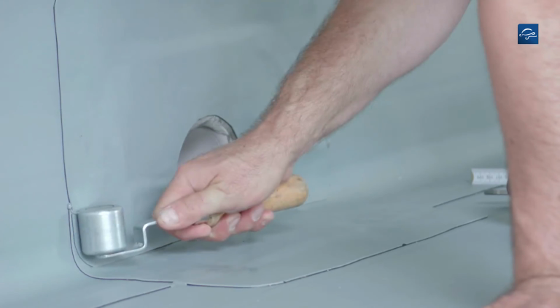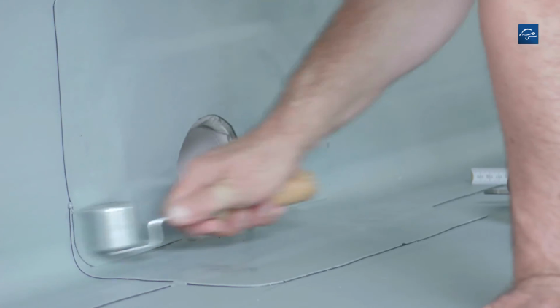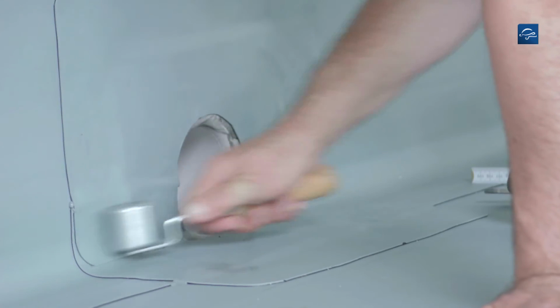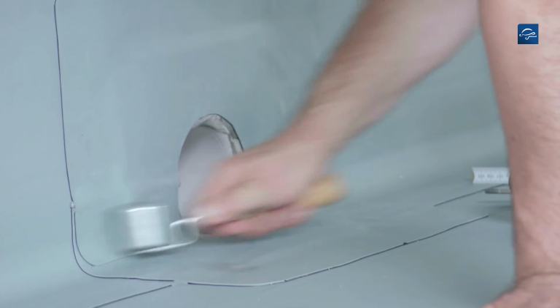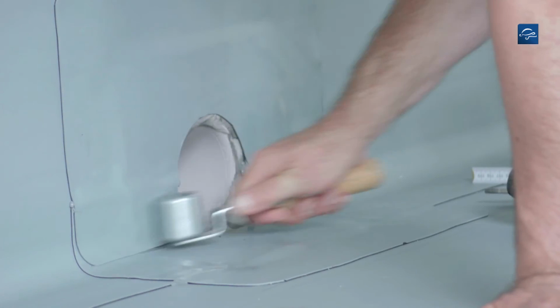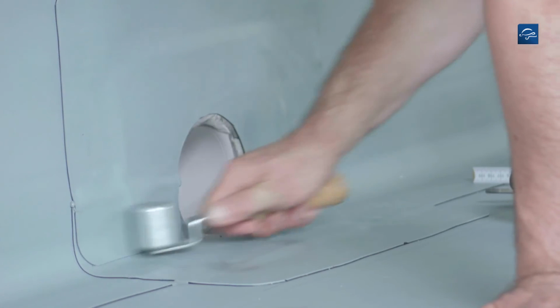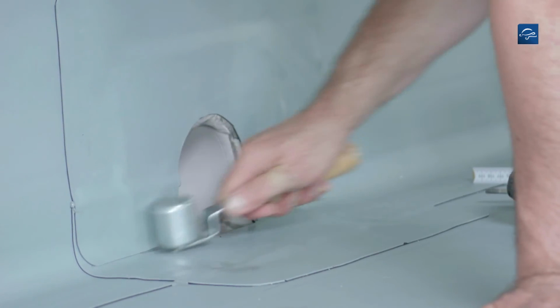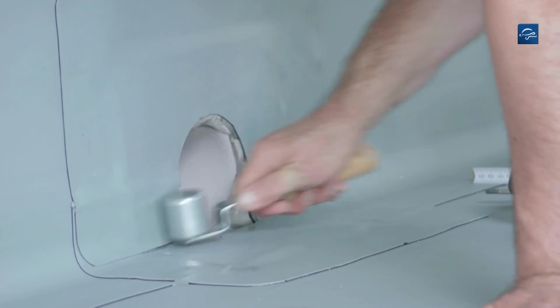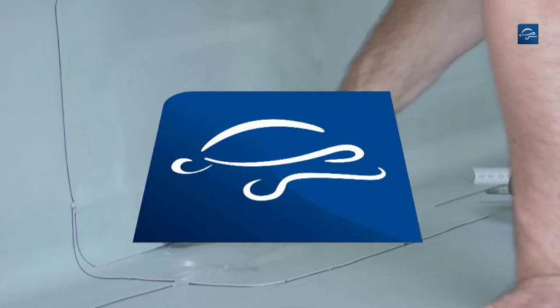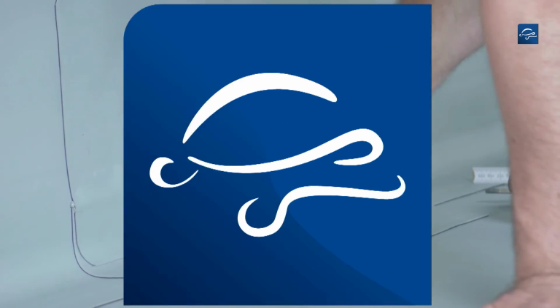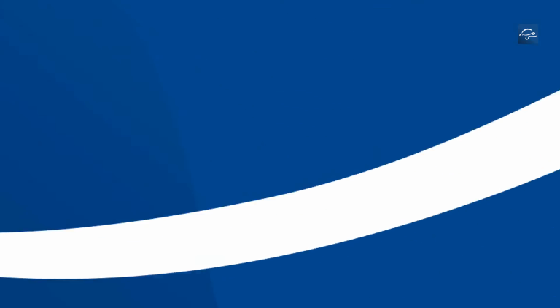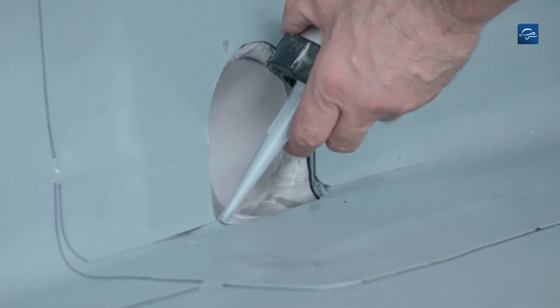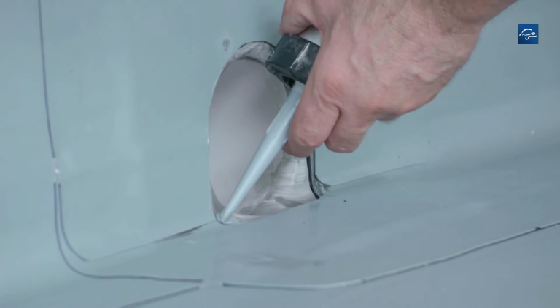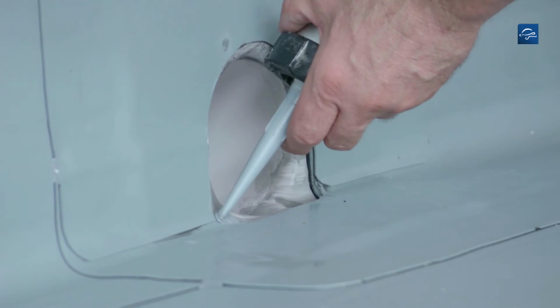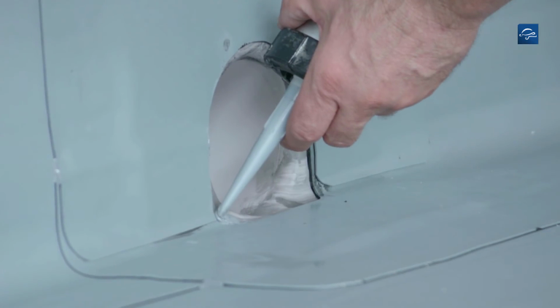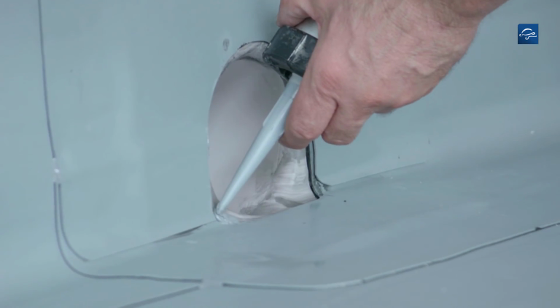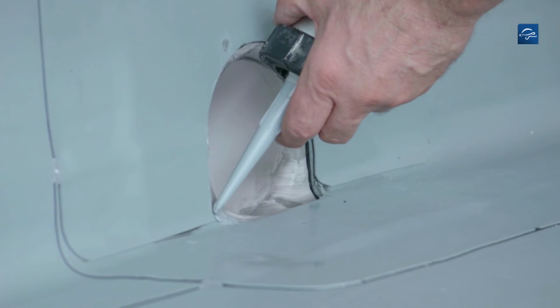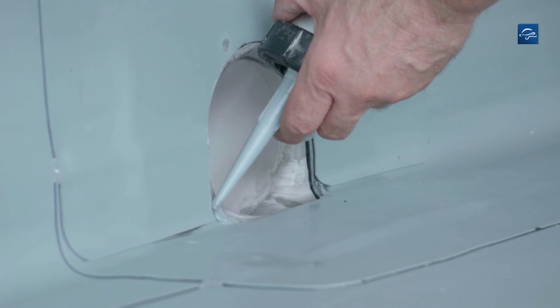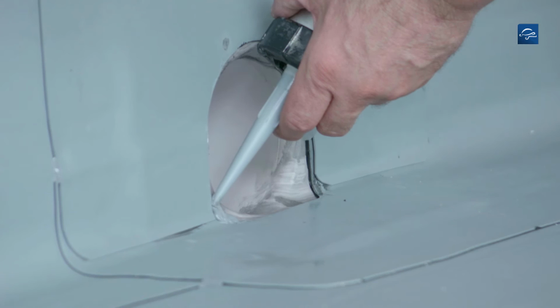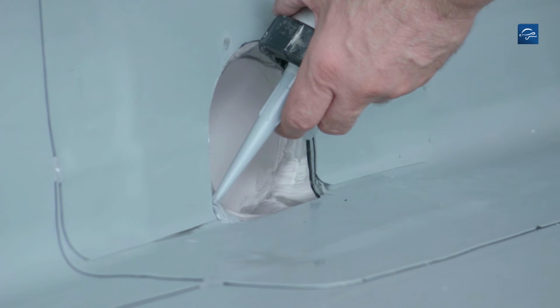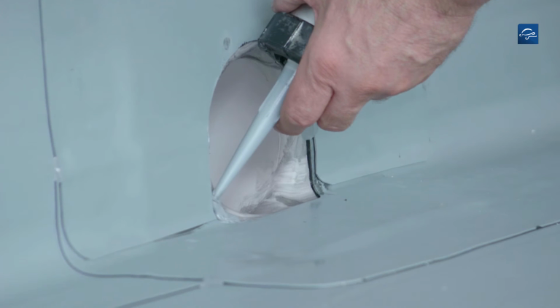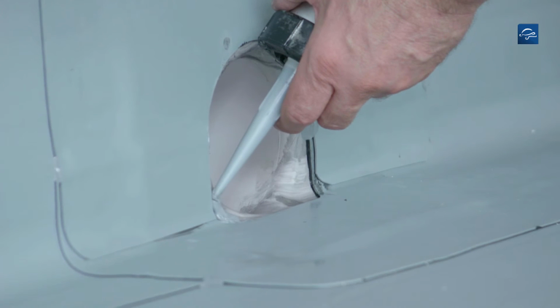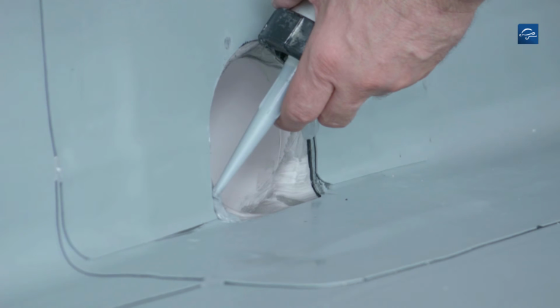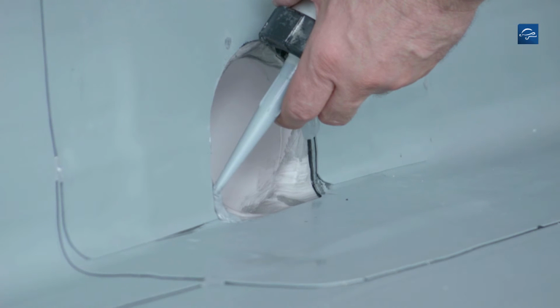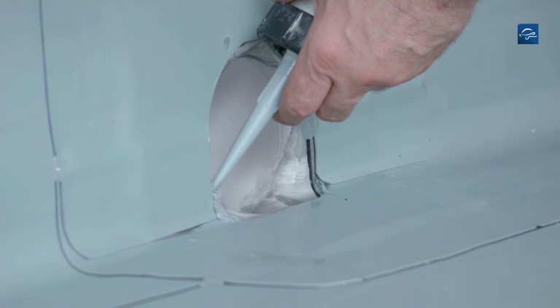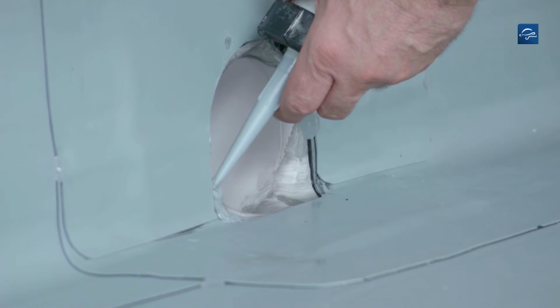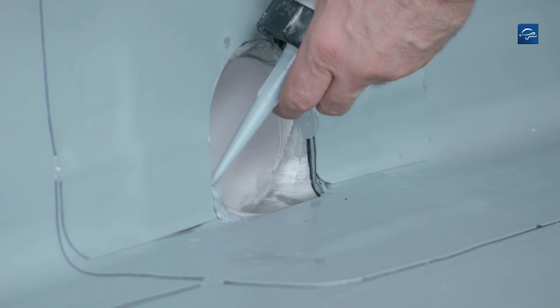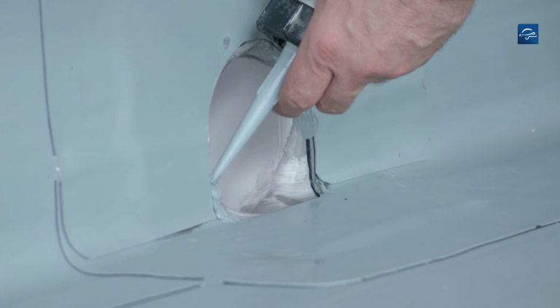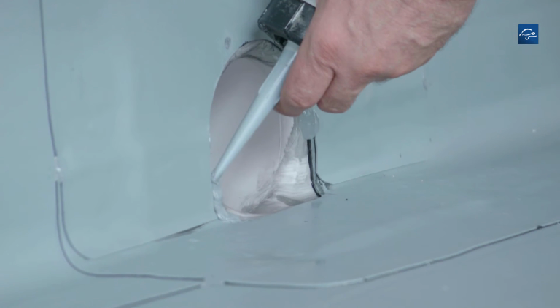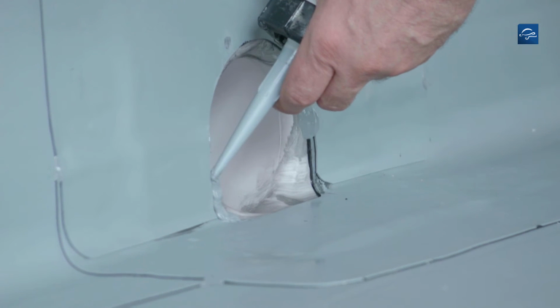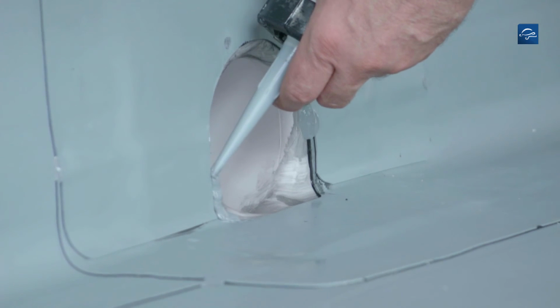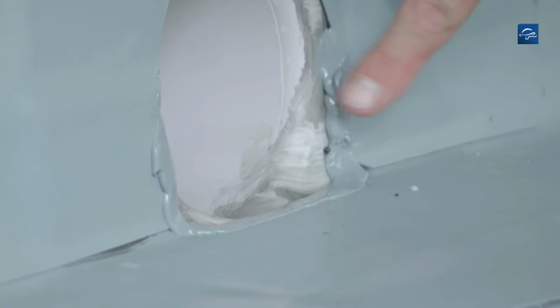Finally, seal the seam areas at the water spout with Repanol paste.